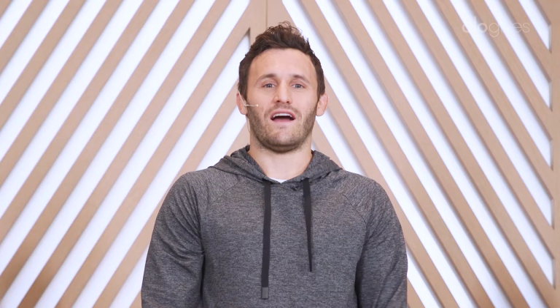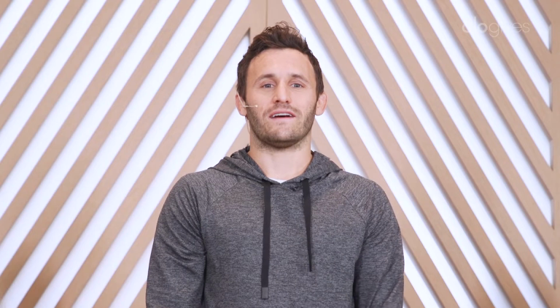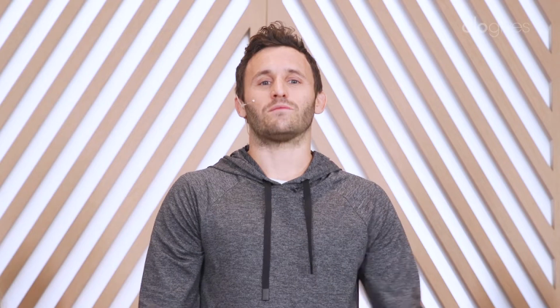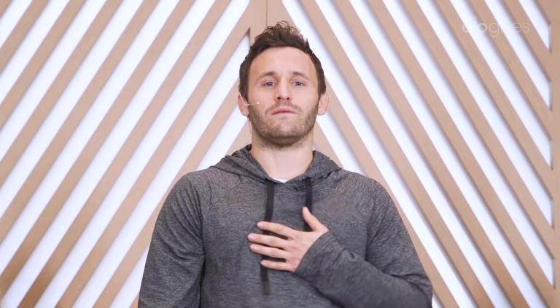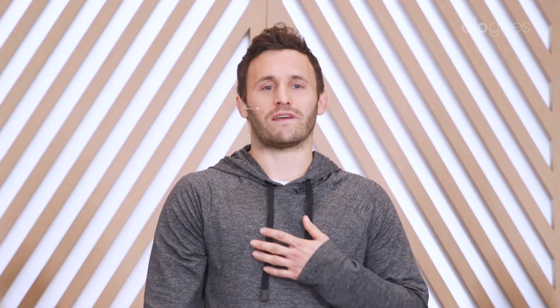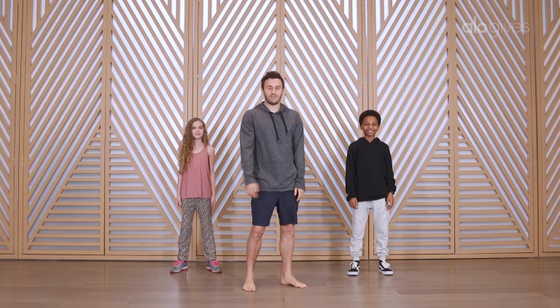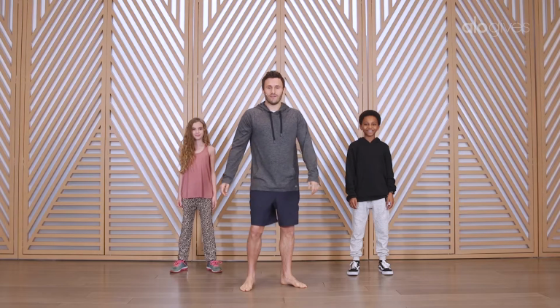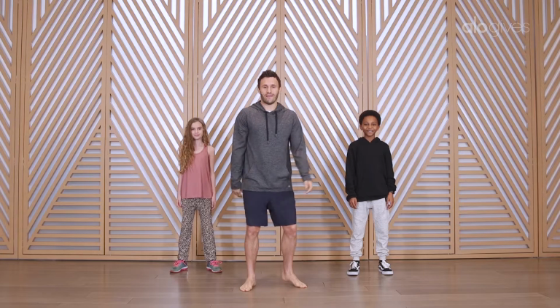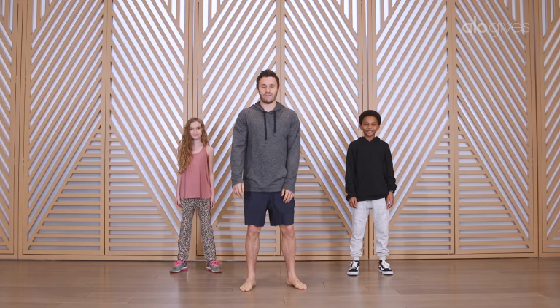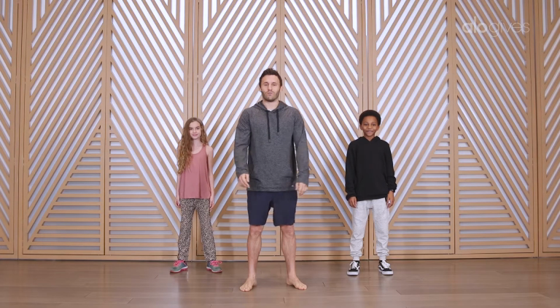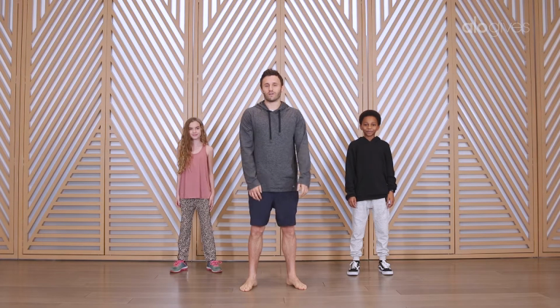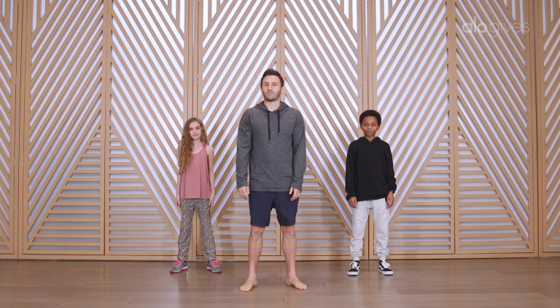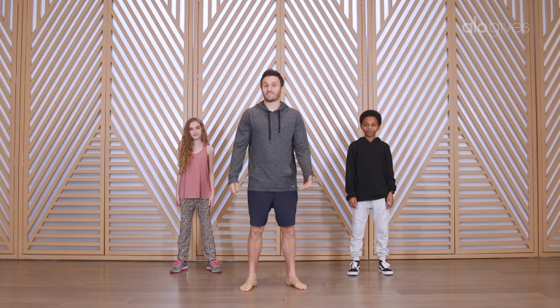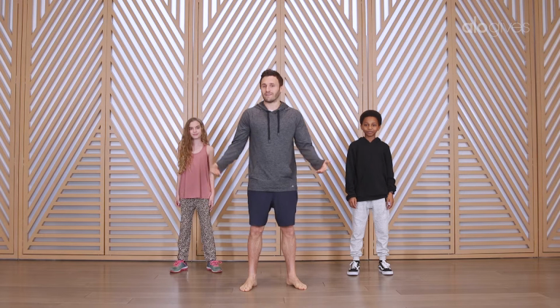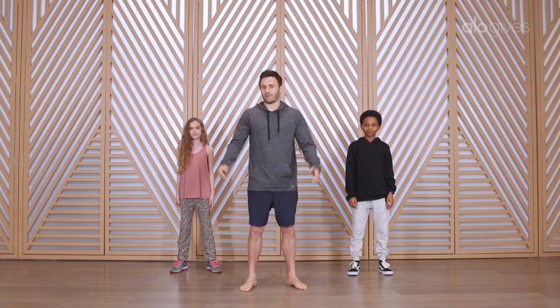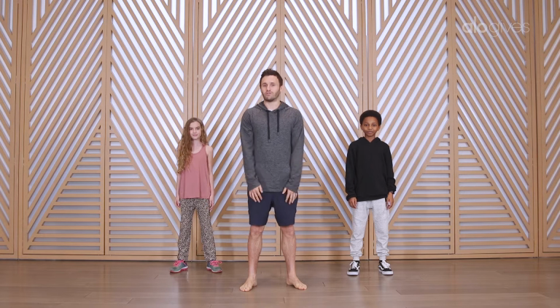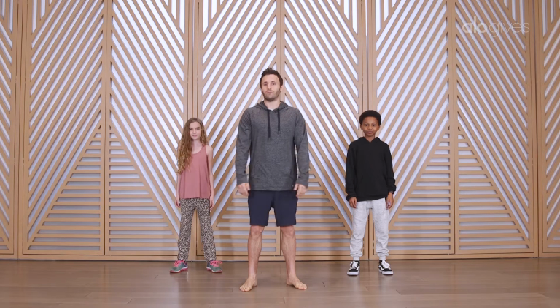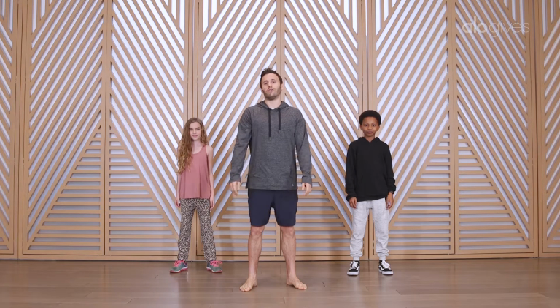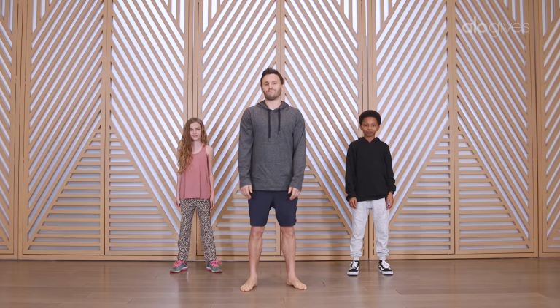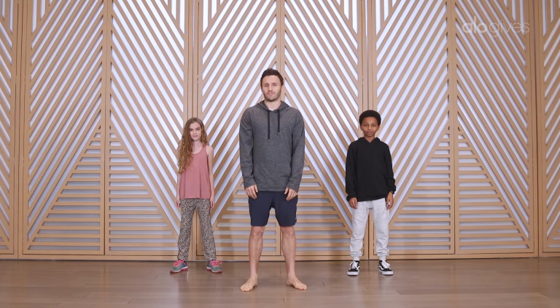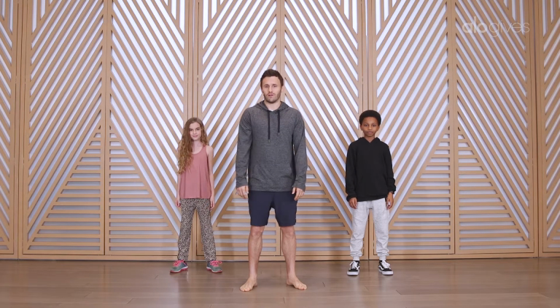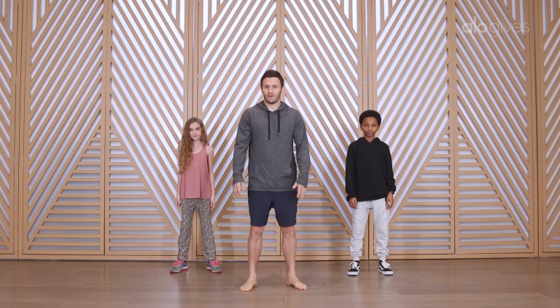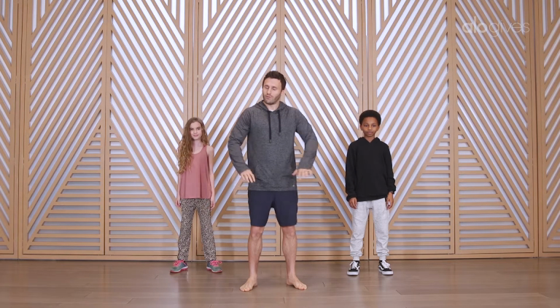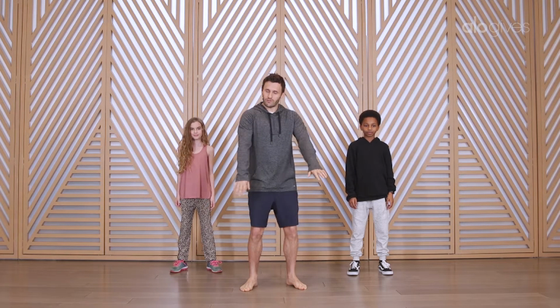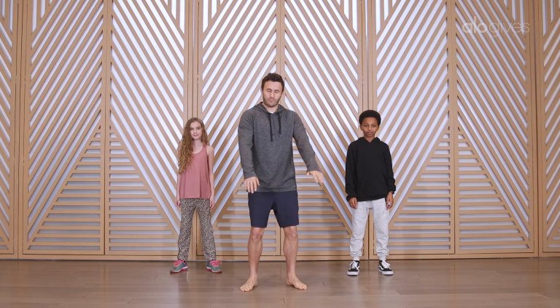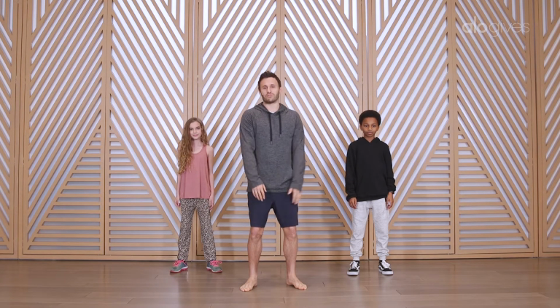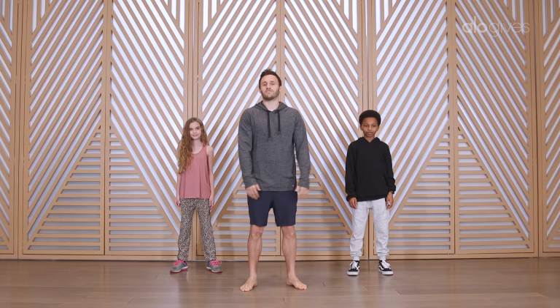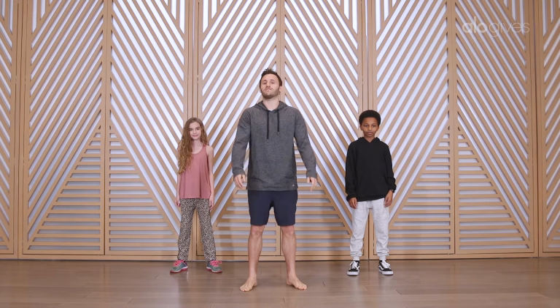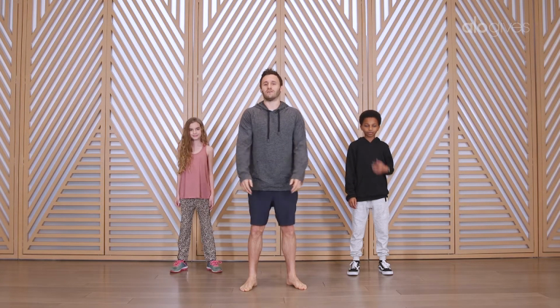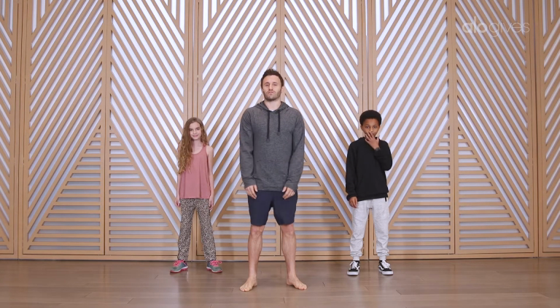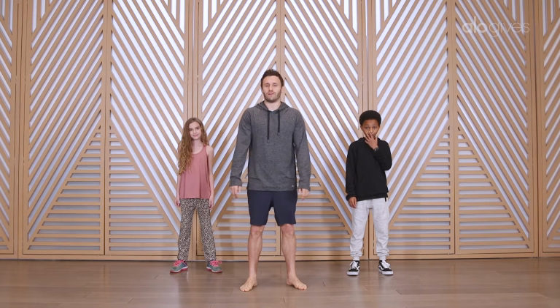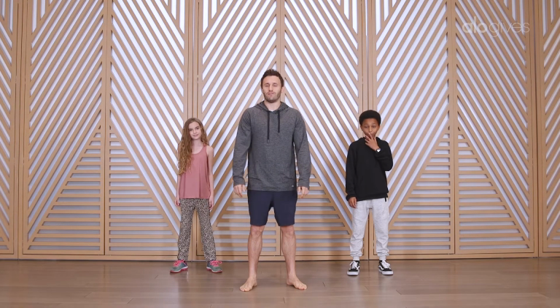Hi guys, my name is Calvin and we're gonna do a class today called Tree Power. We're gonna do a couple stretches and then we'll start out.